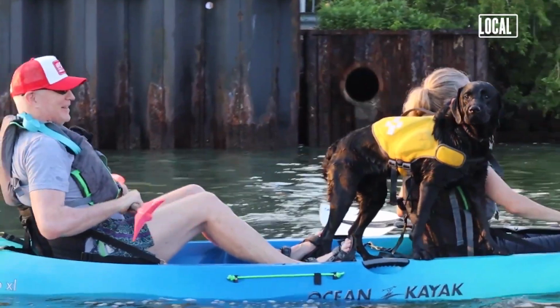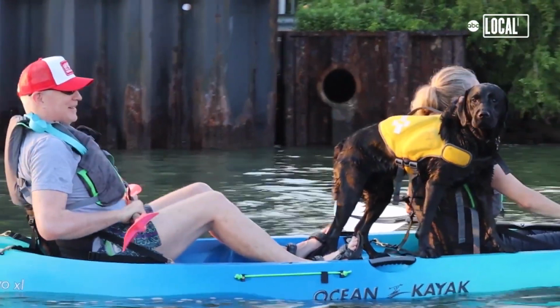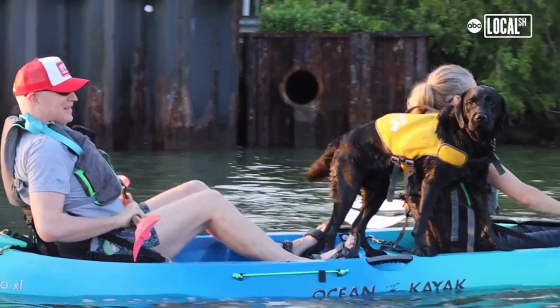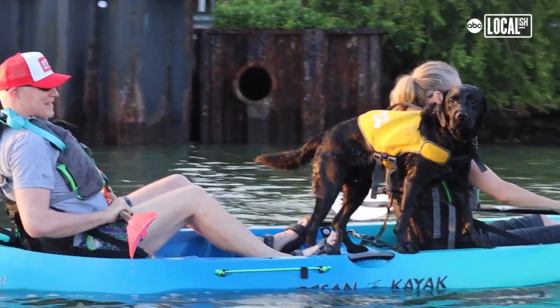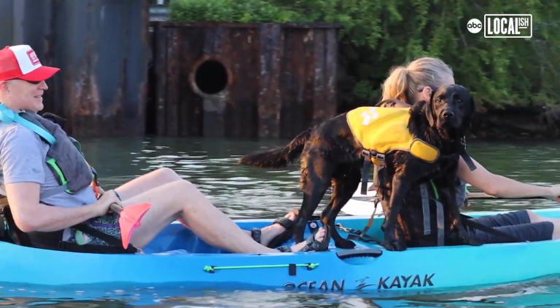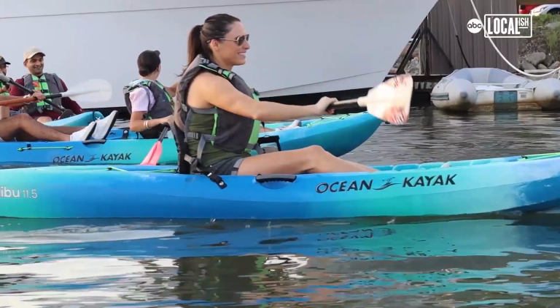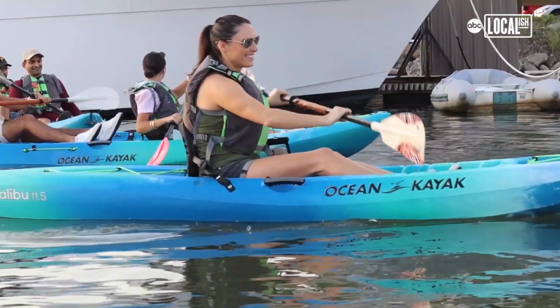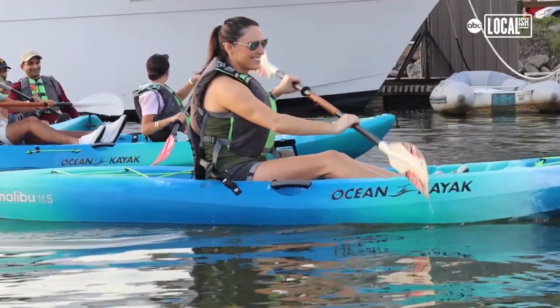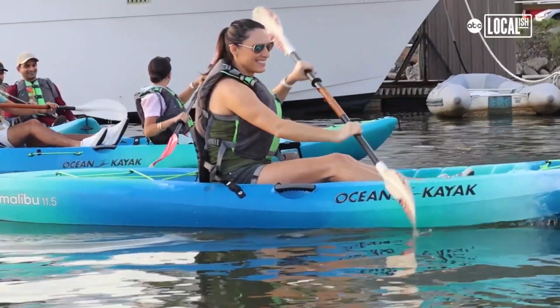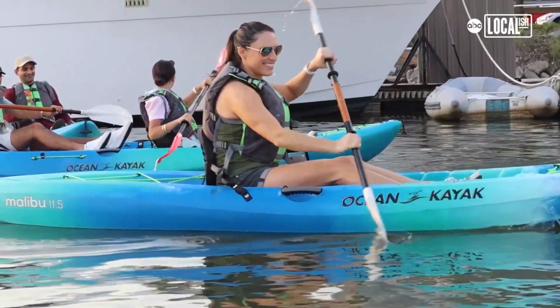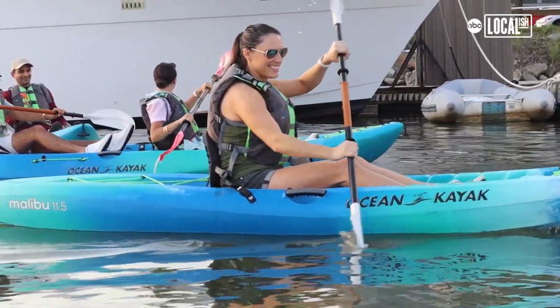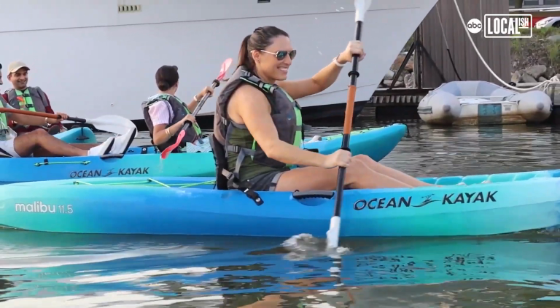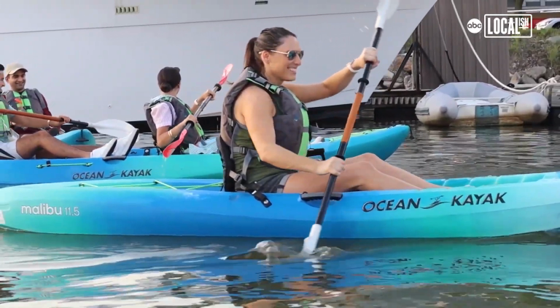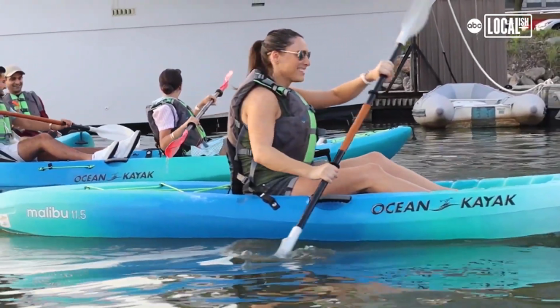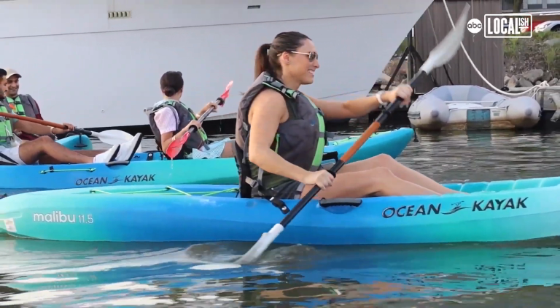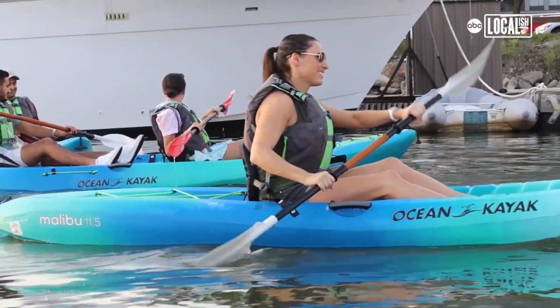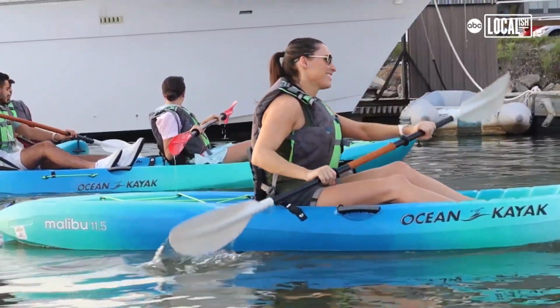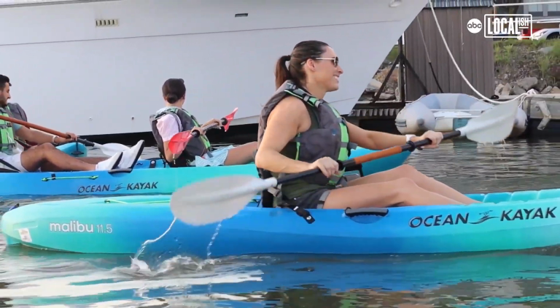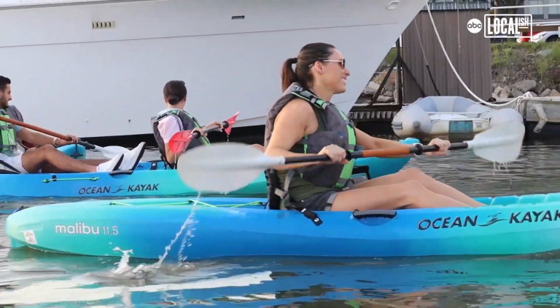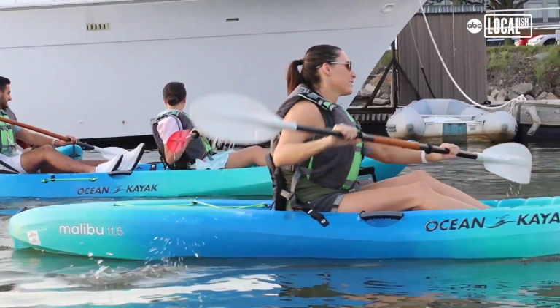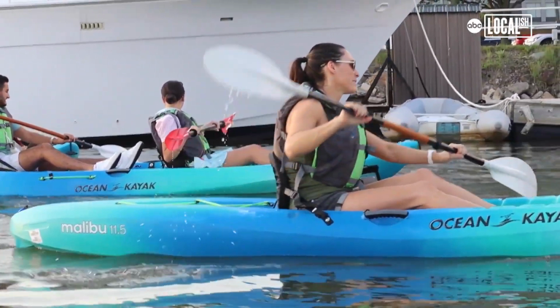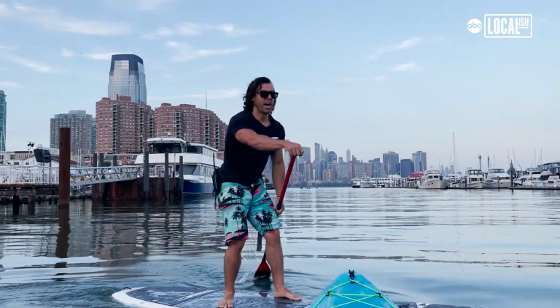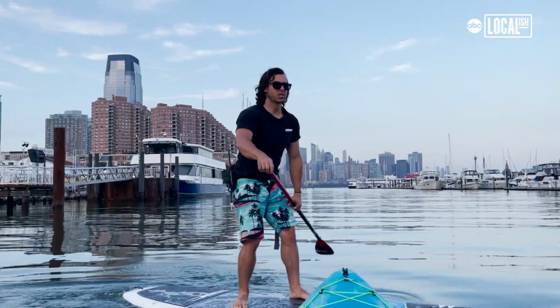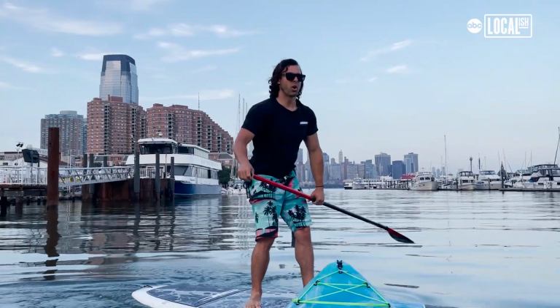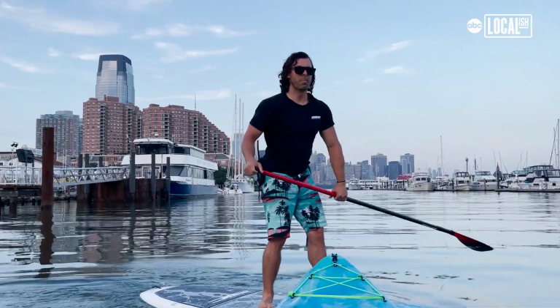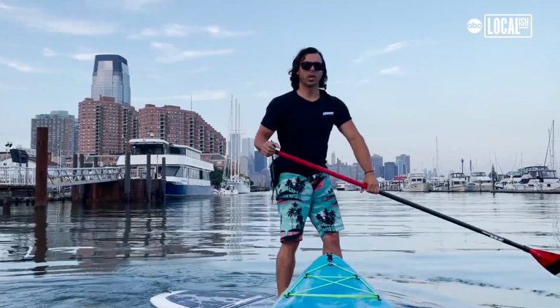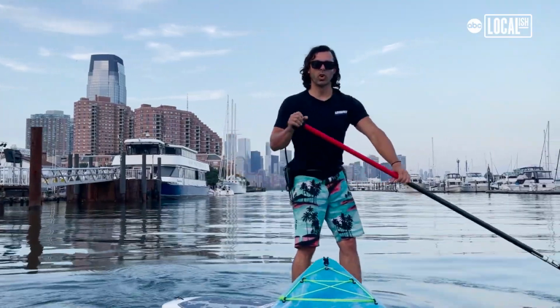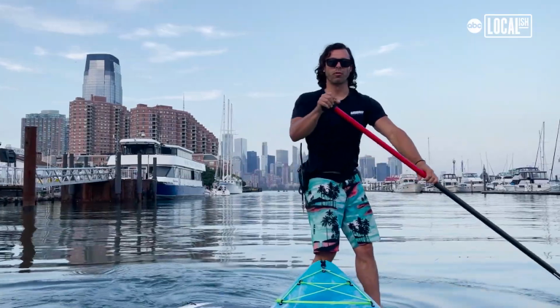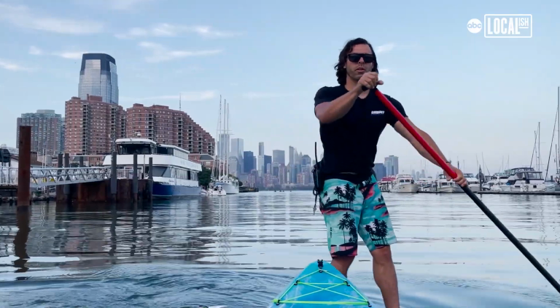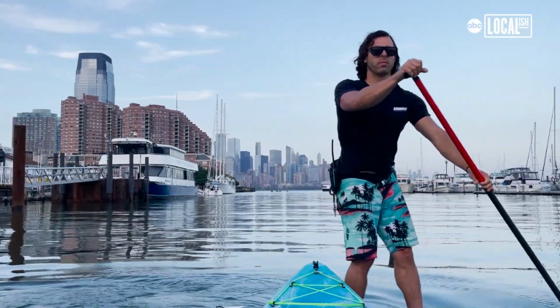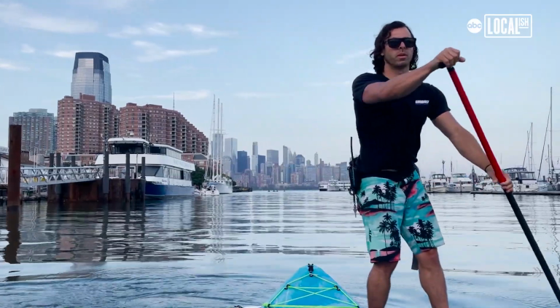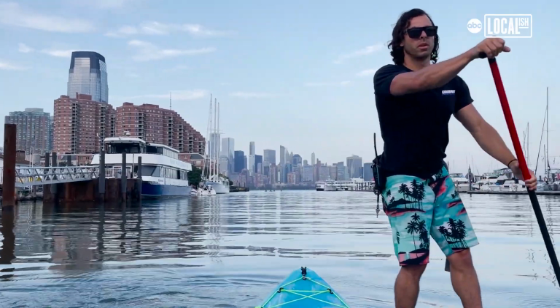We teach you the basics on safety, paddle technique, and we also bring you out on our one-hour tours for a beautiful view of Manhattan.